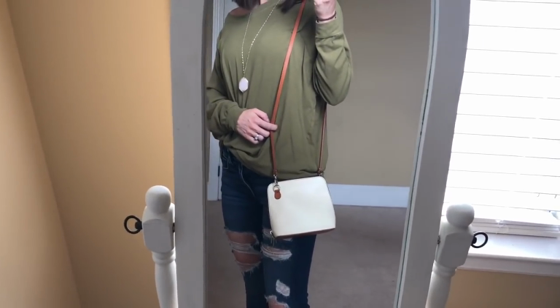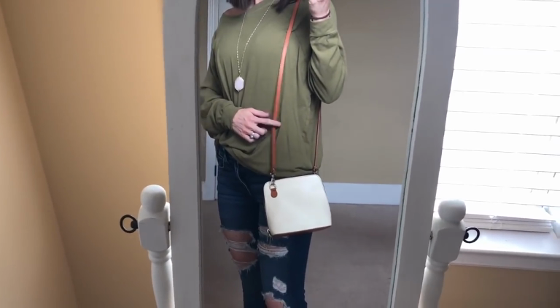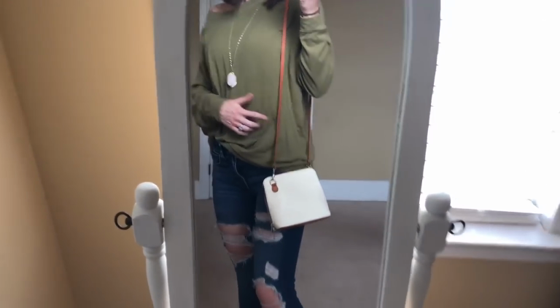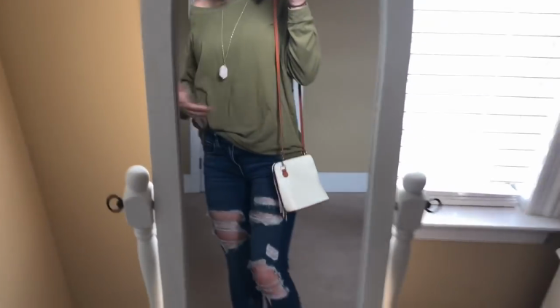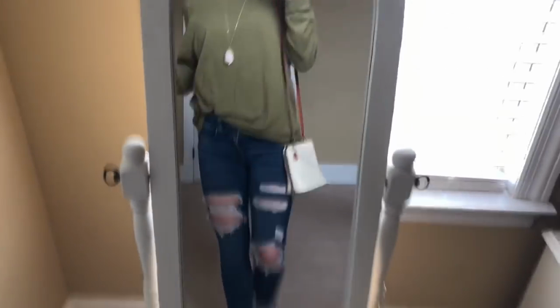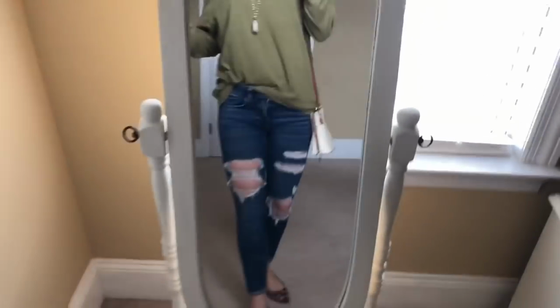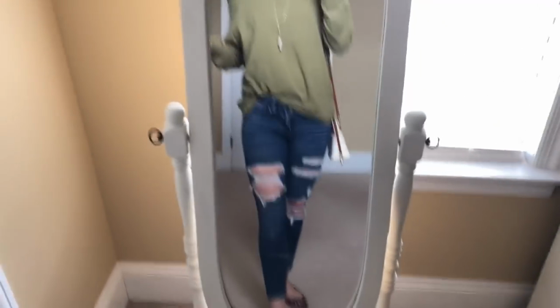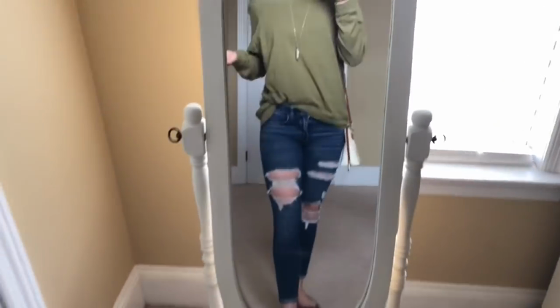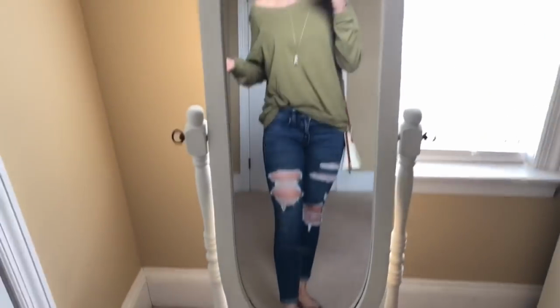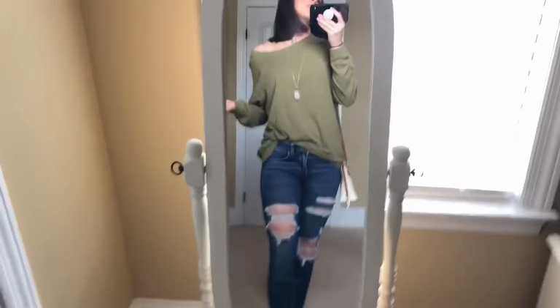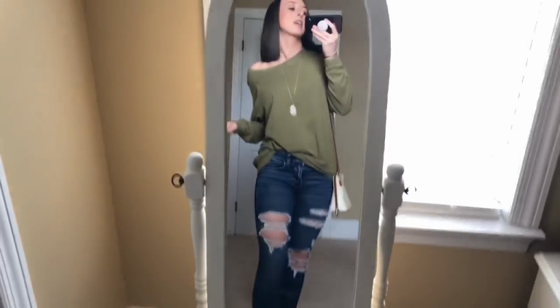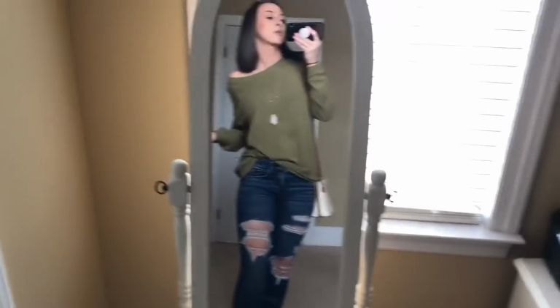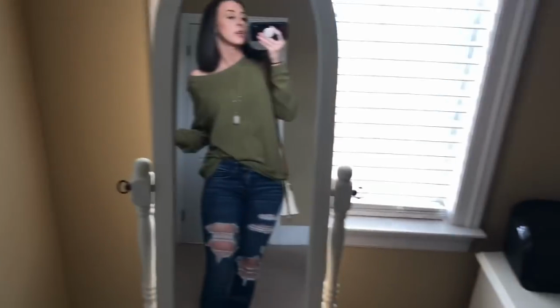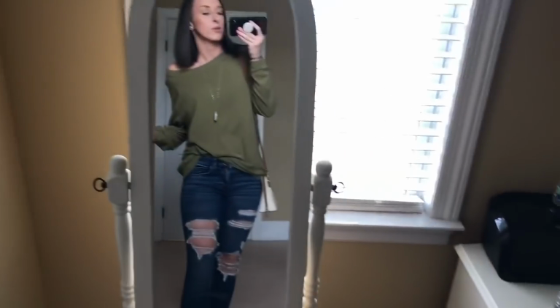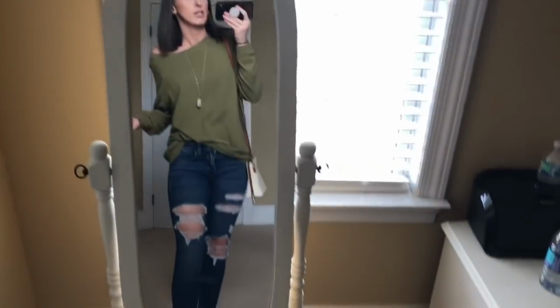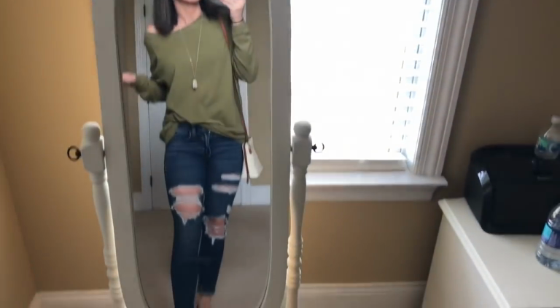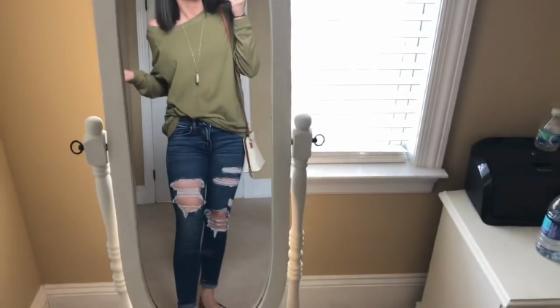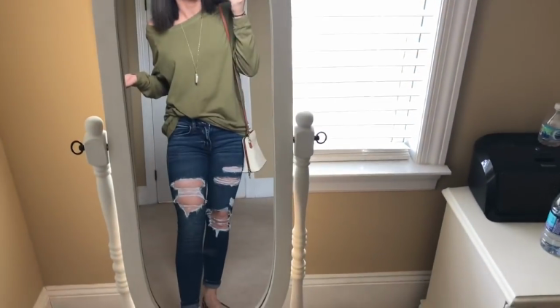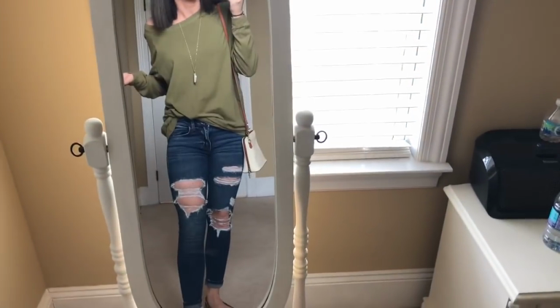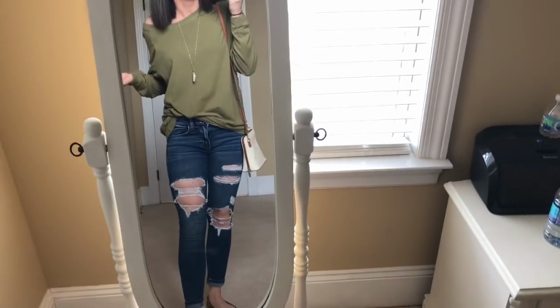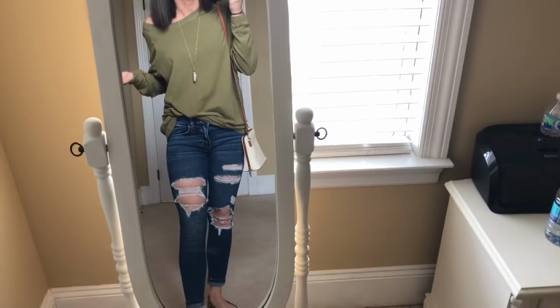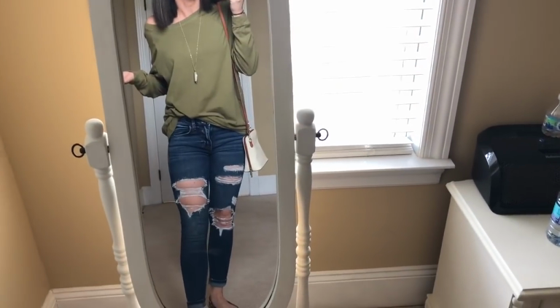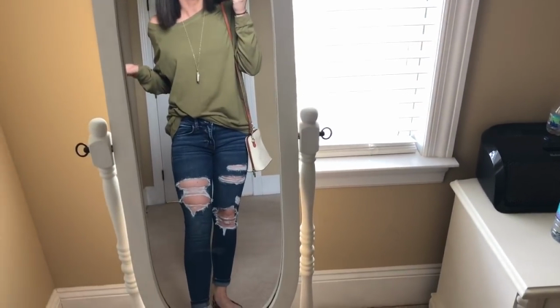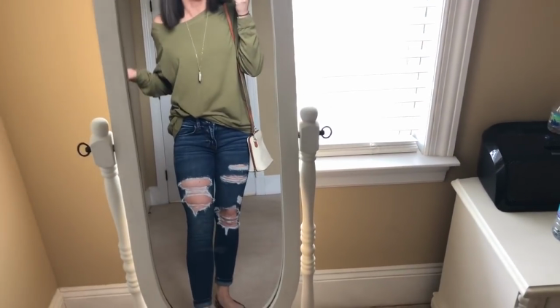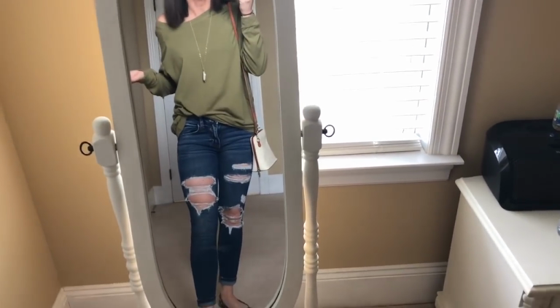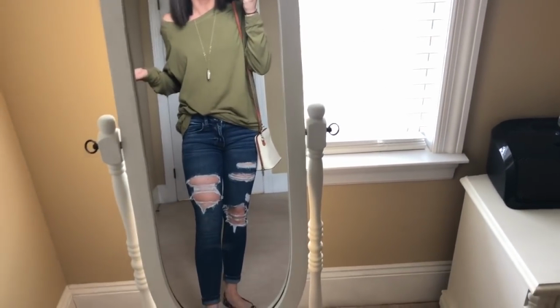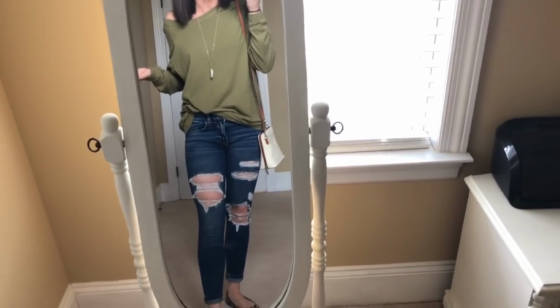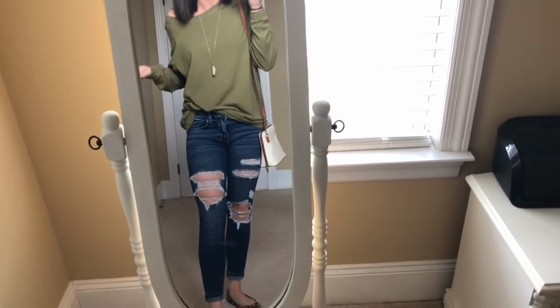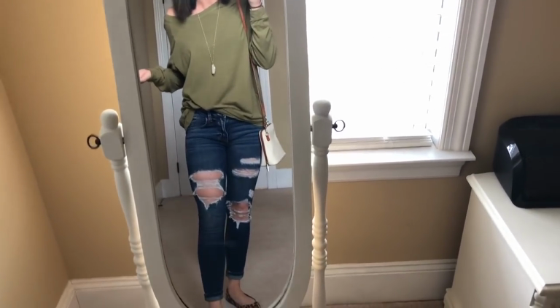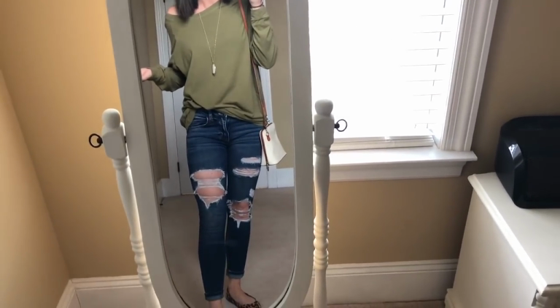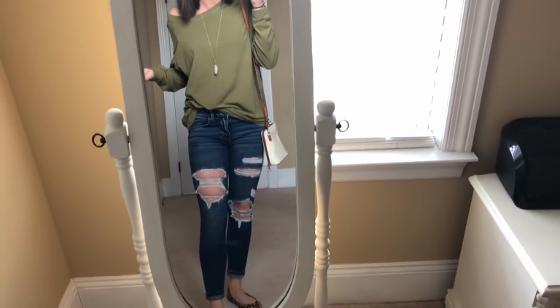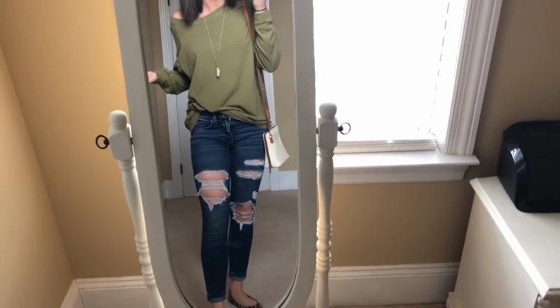And my purse I got actually in Spain when we went on one of our Cincy incentive trips. So I really put this together pretty quickly, but it looks like I put myself together today and it makes me happy.